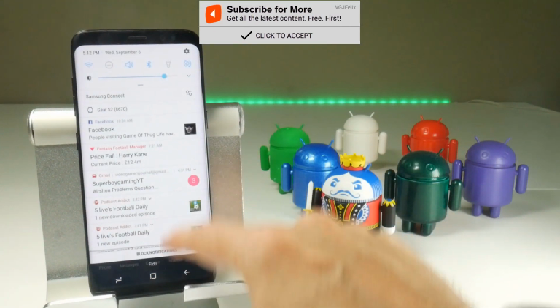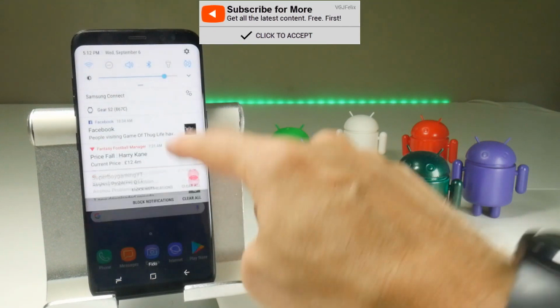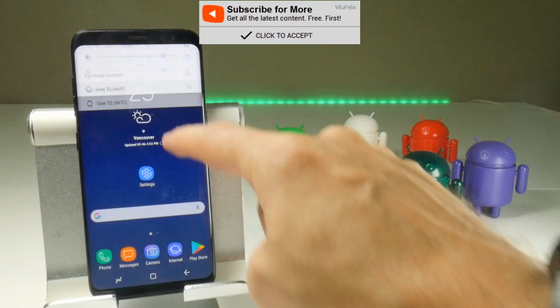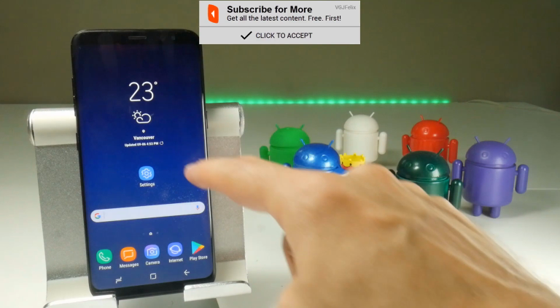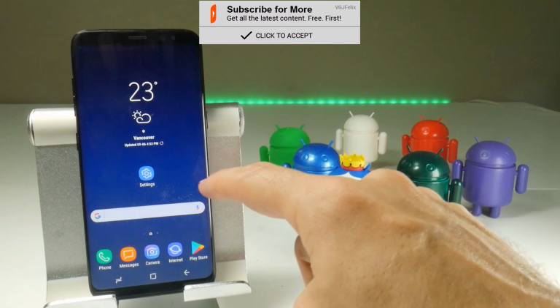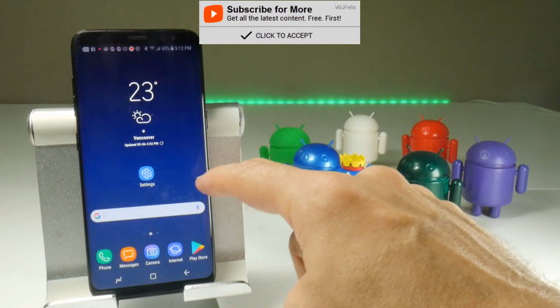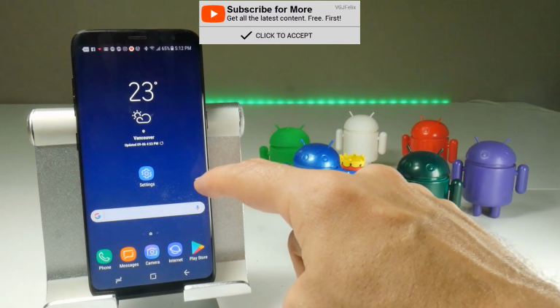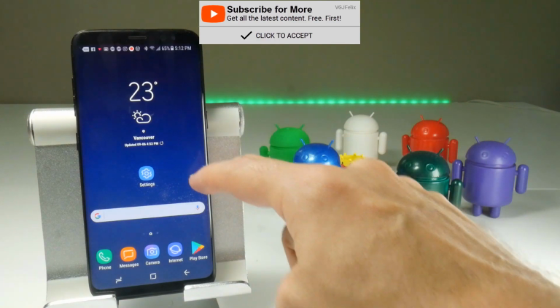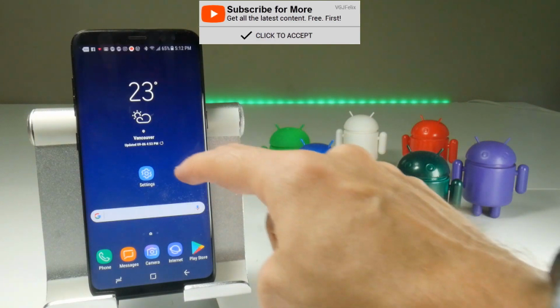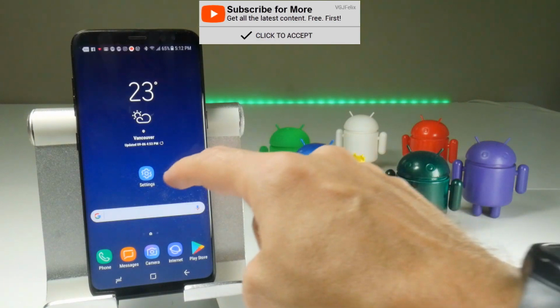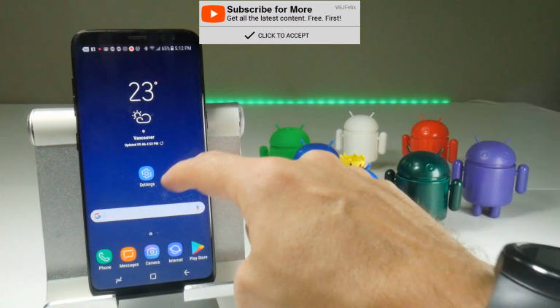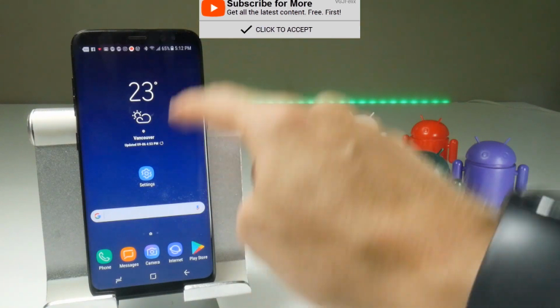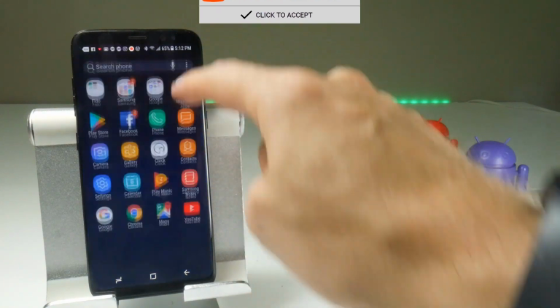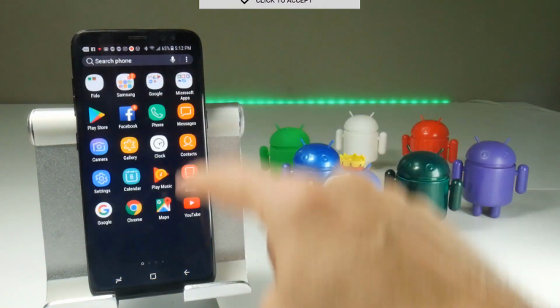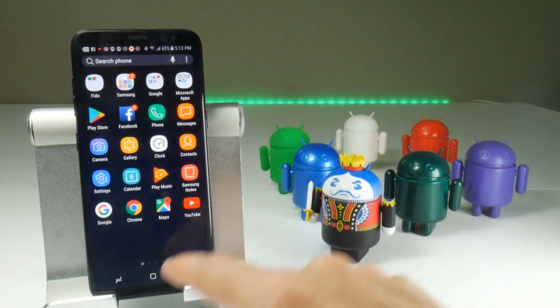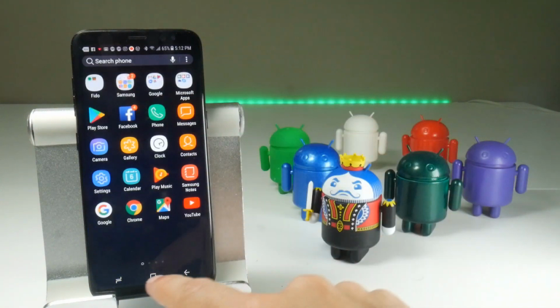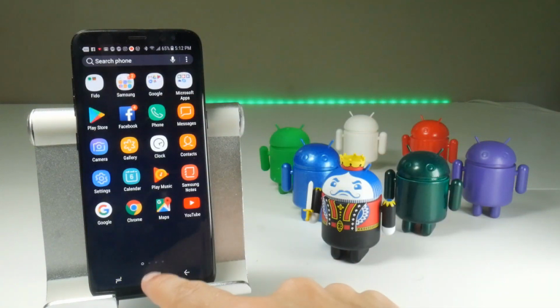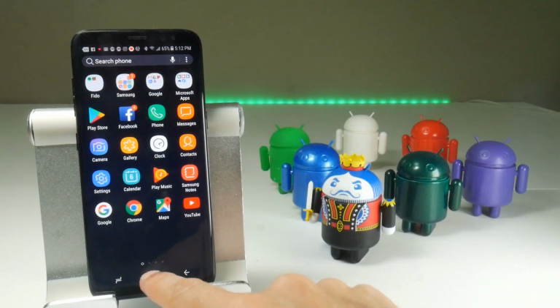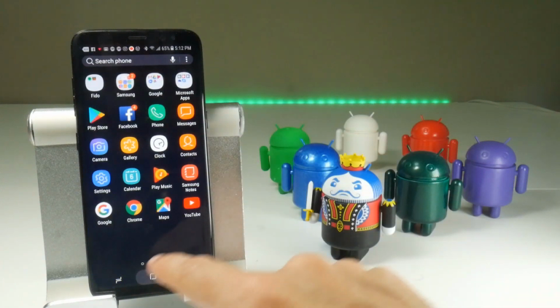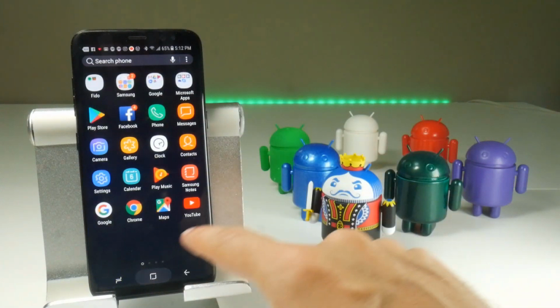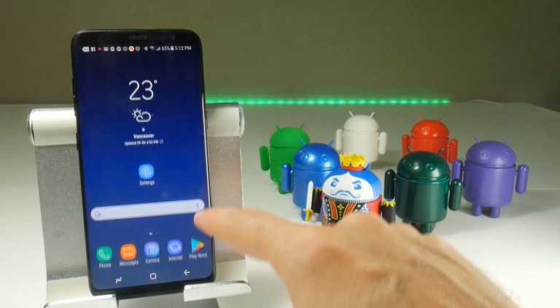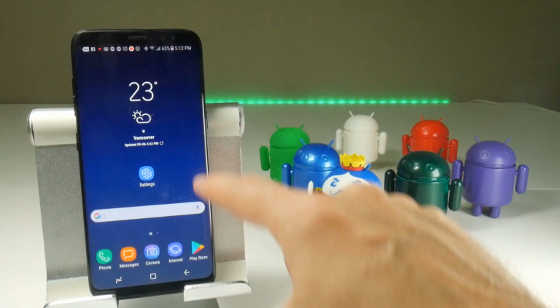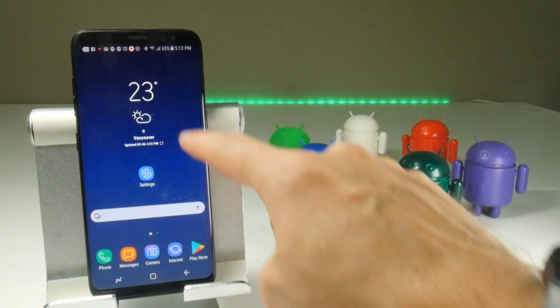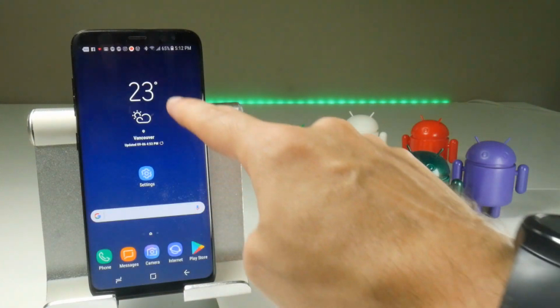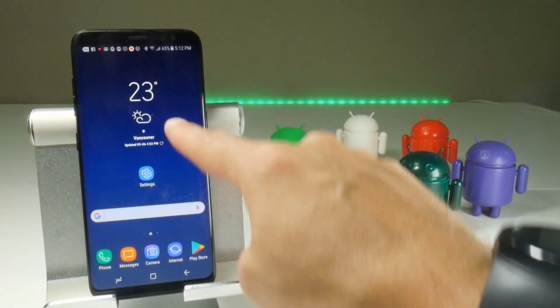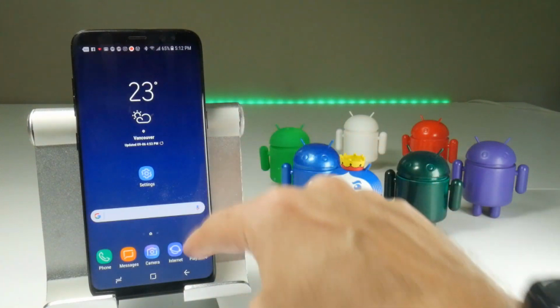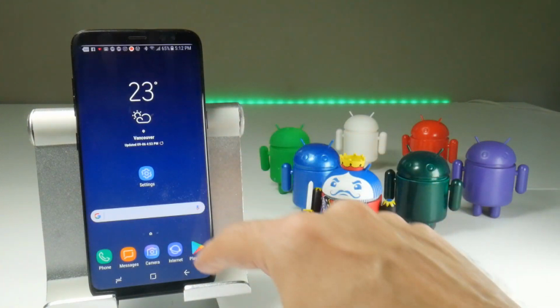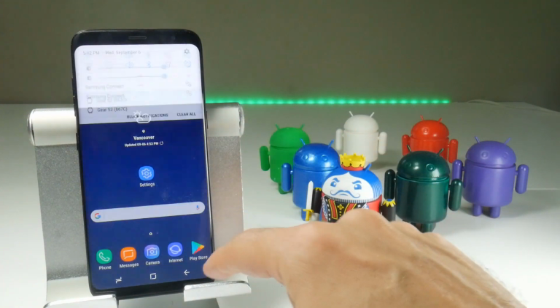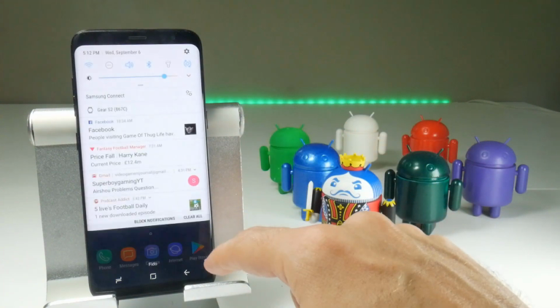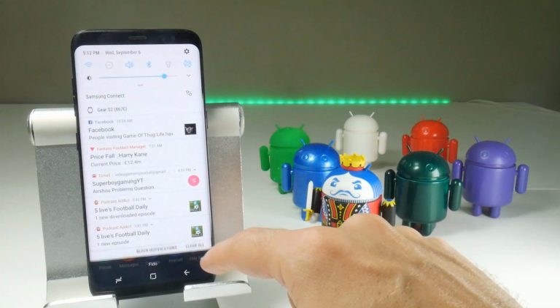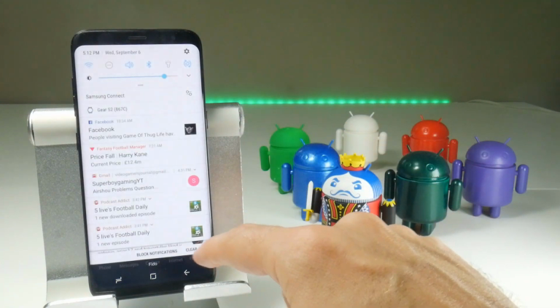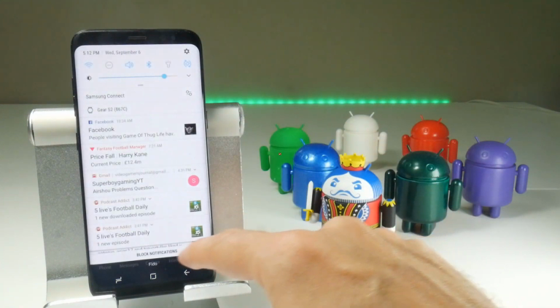So you've got two gestures: swipe up for the app drawer and swipe down for the notifications.